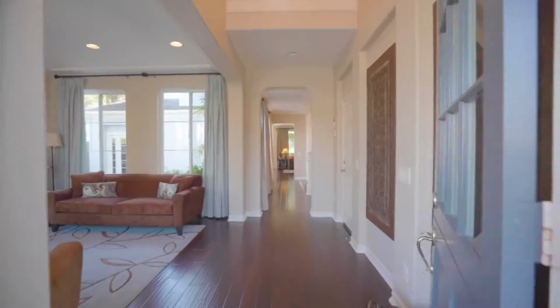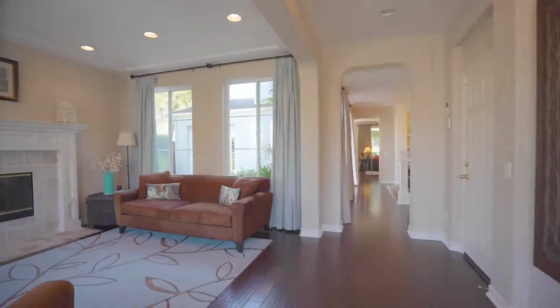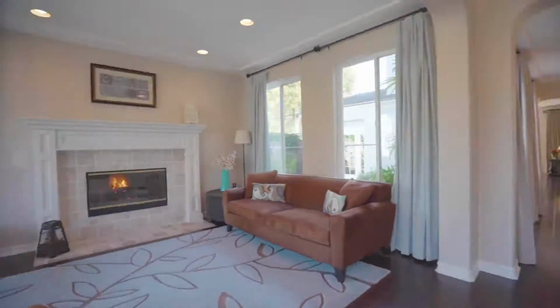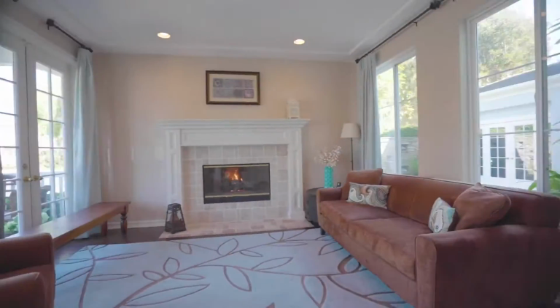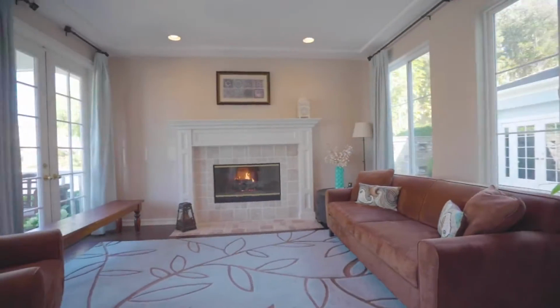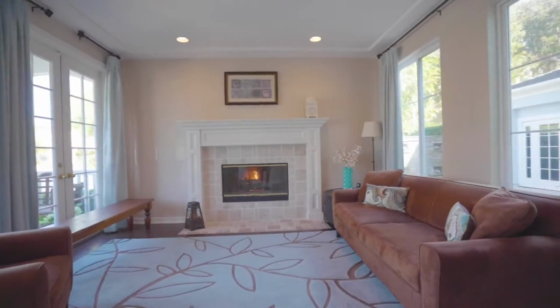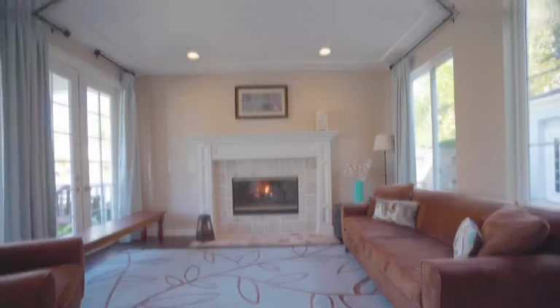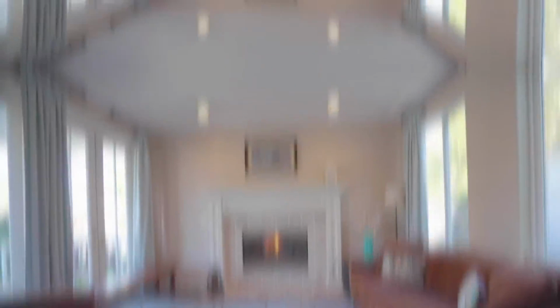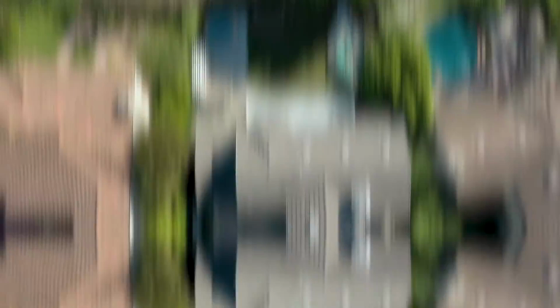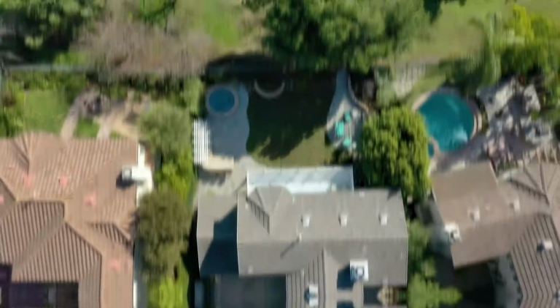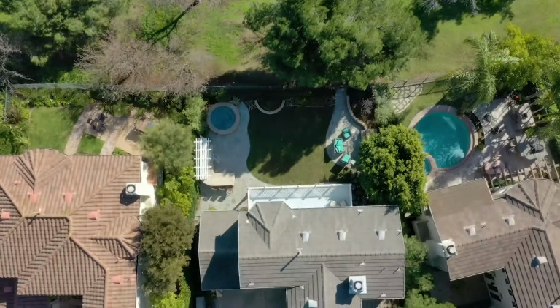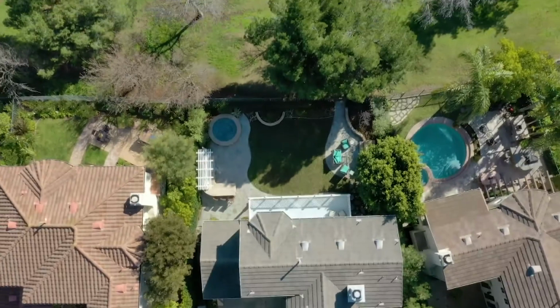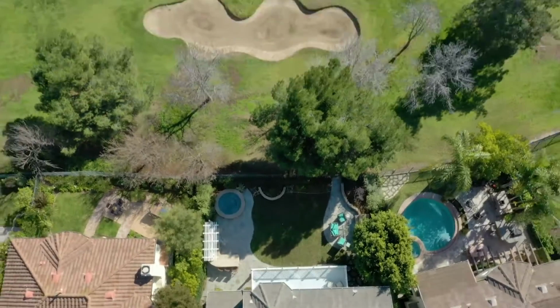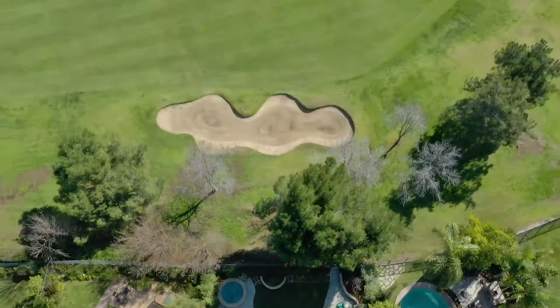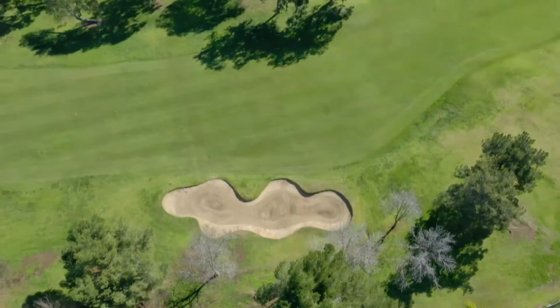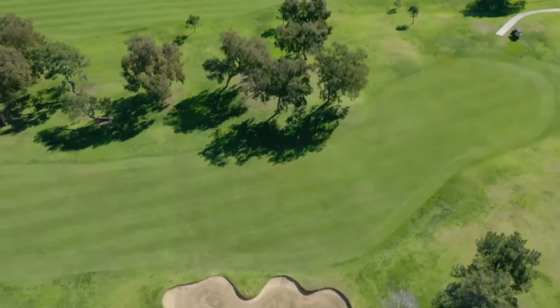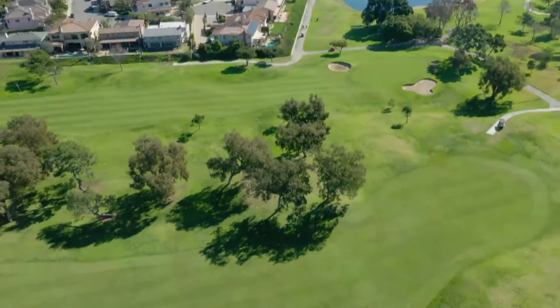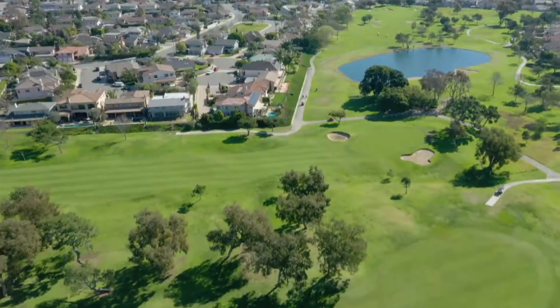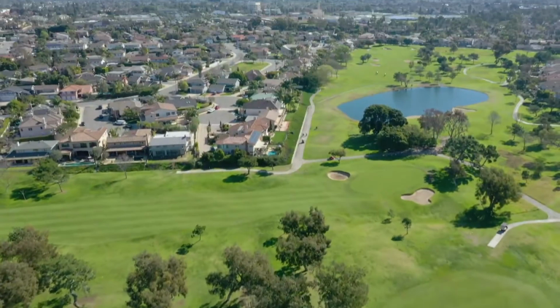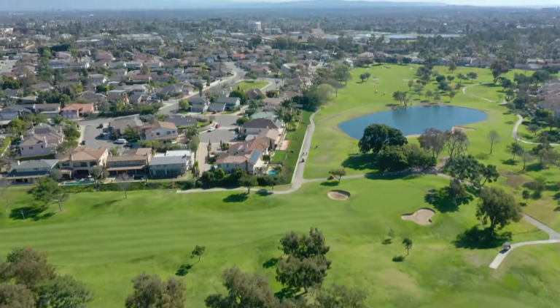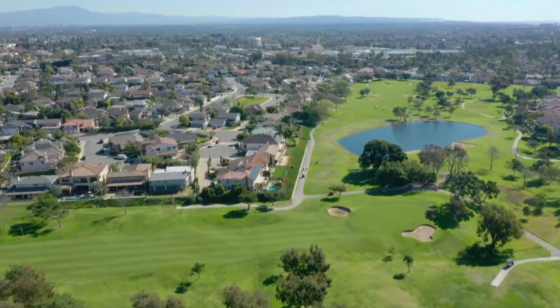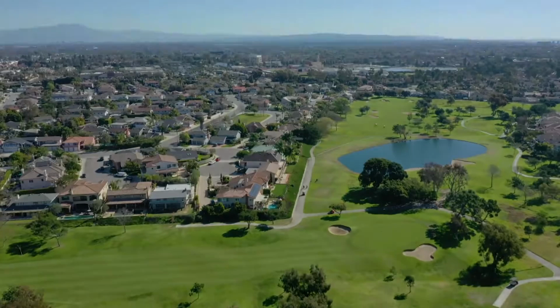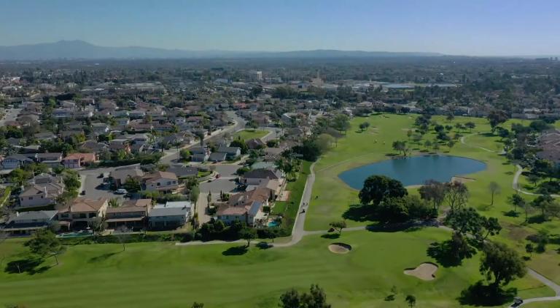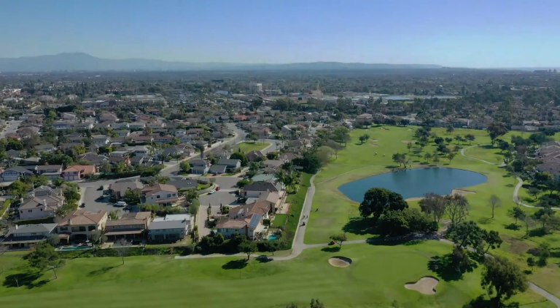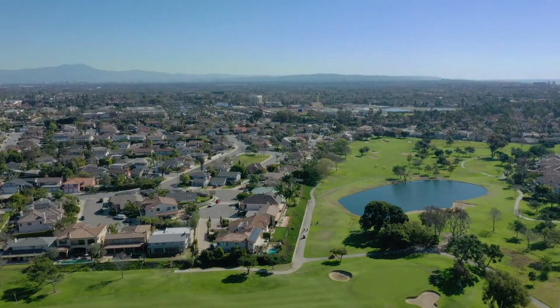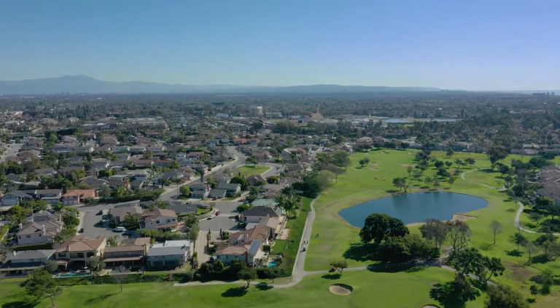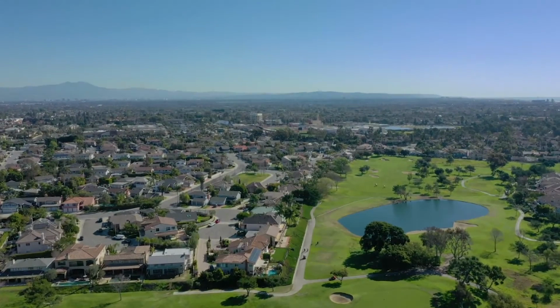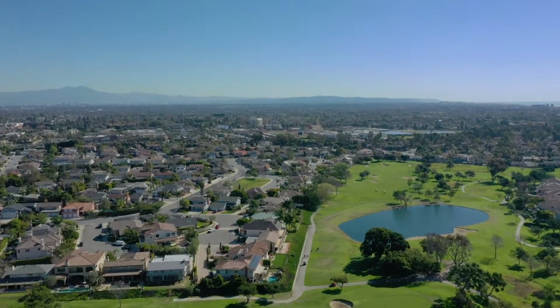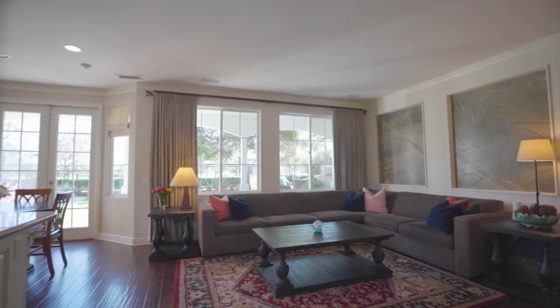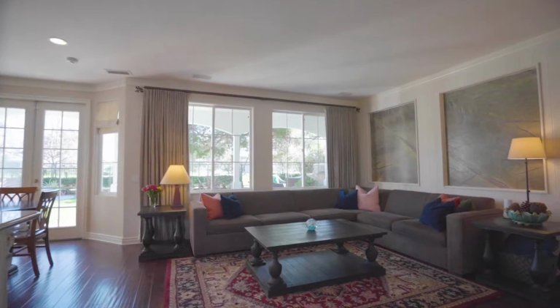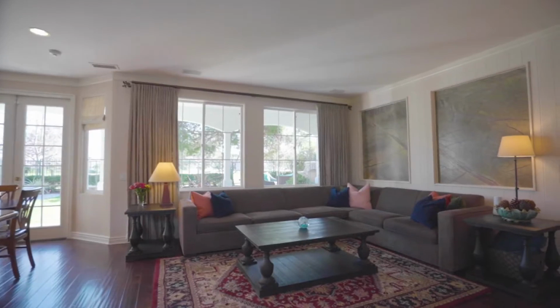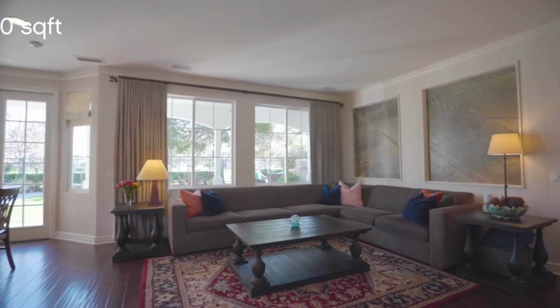The backyard offers breathtaking golf course views, a fireplace, spa, and an added media room.